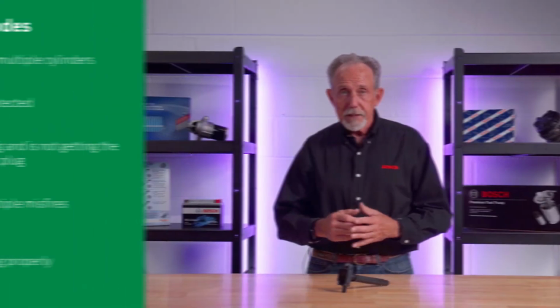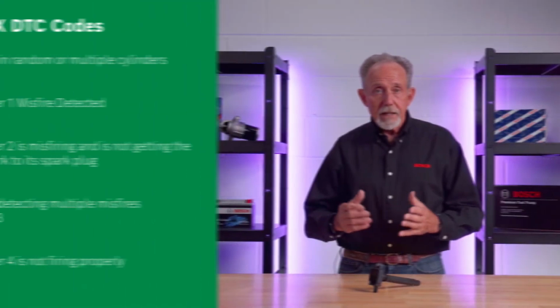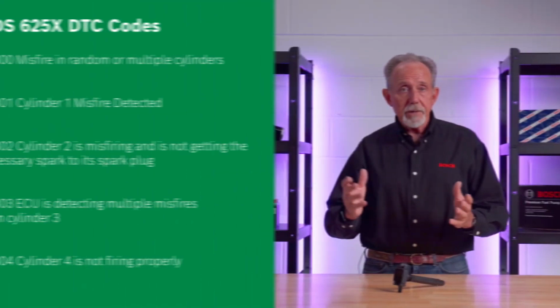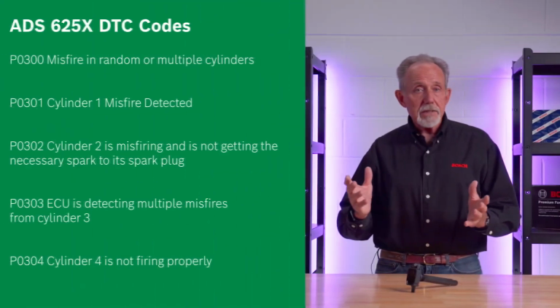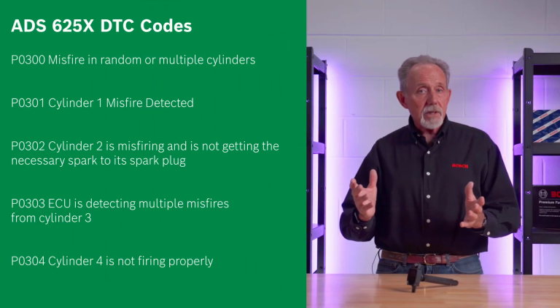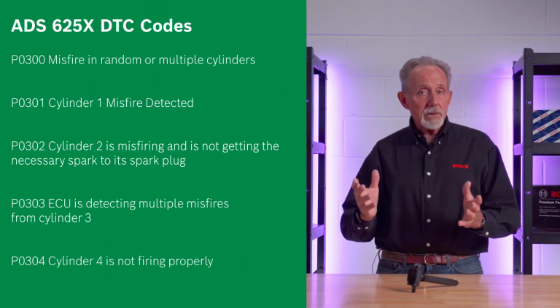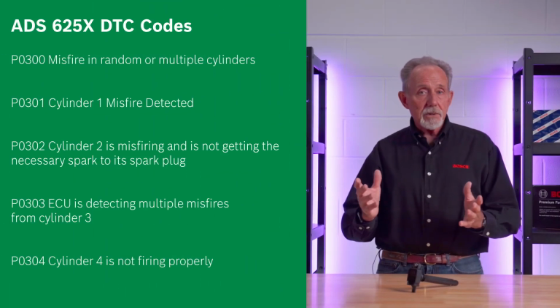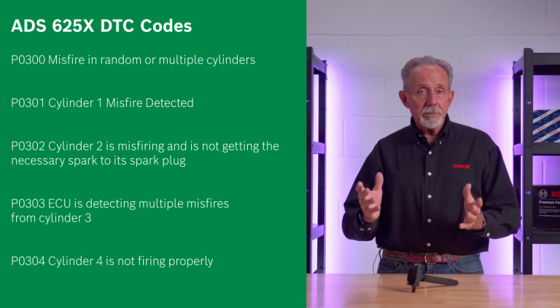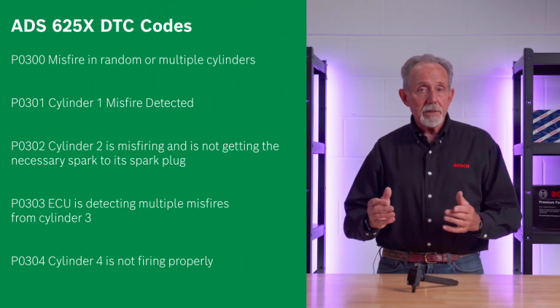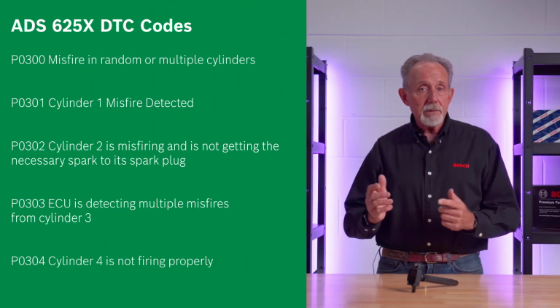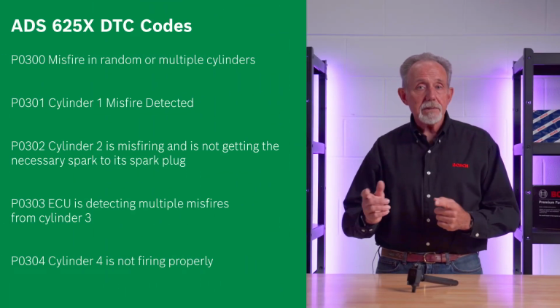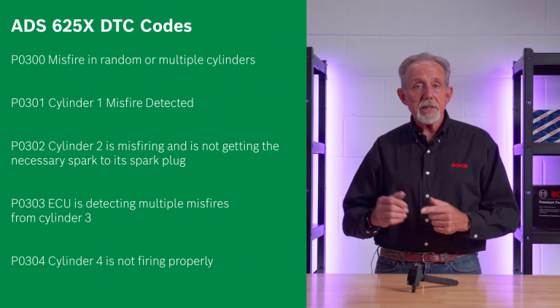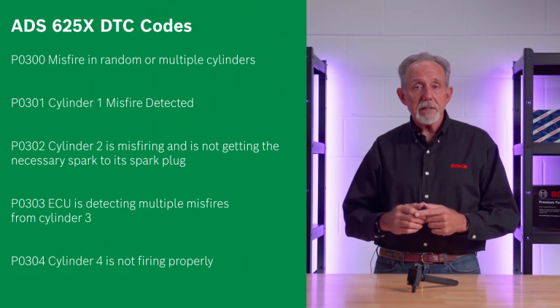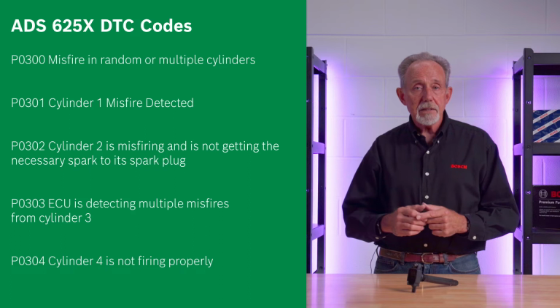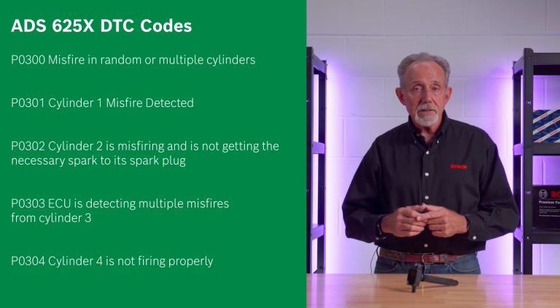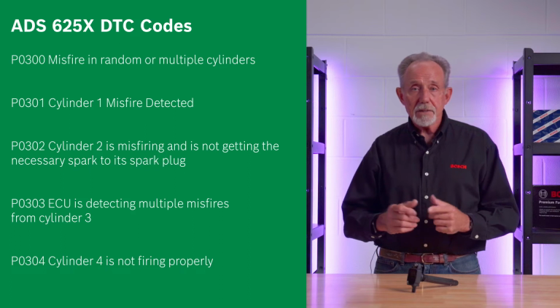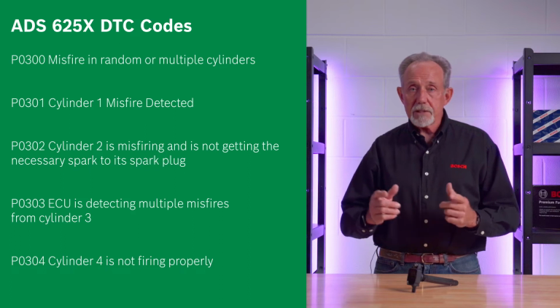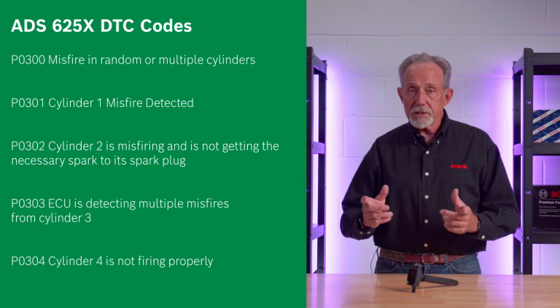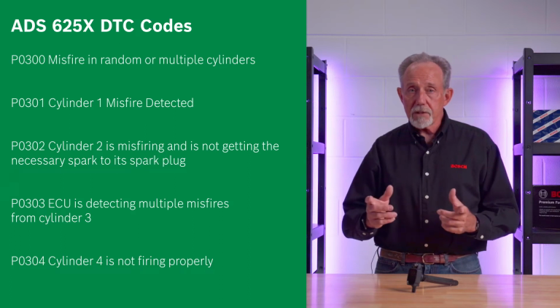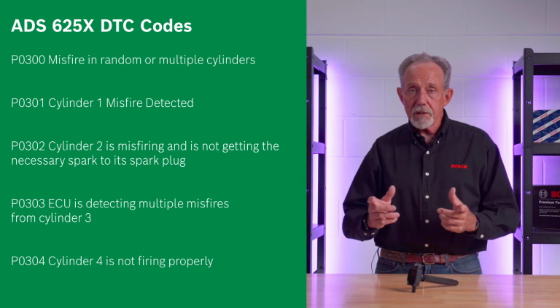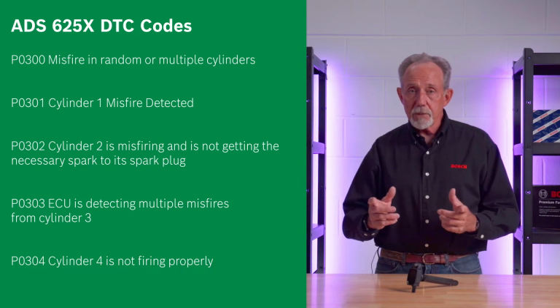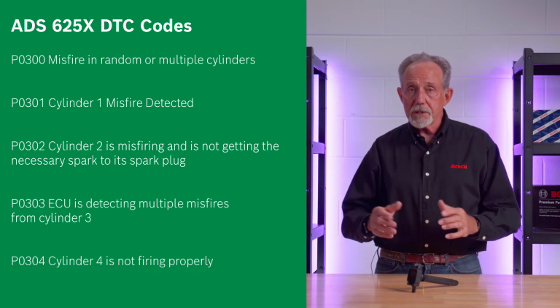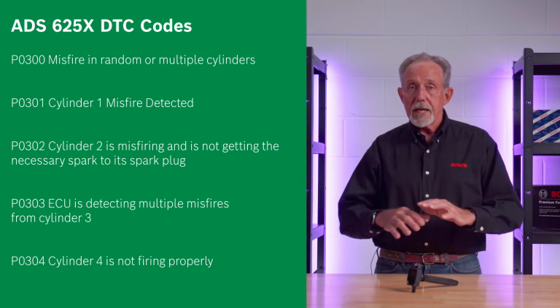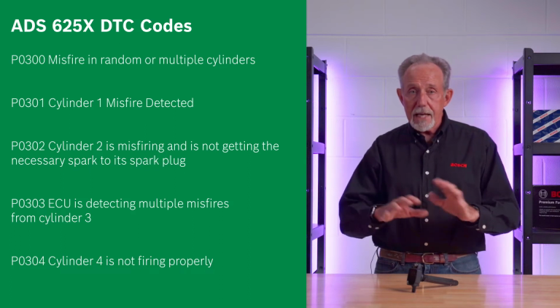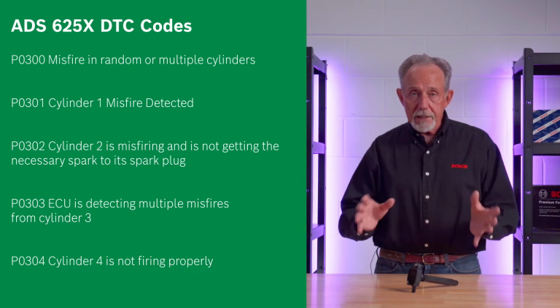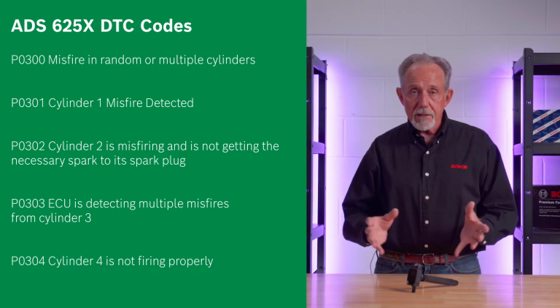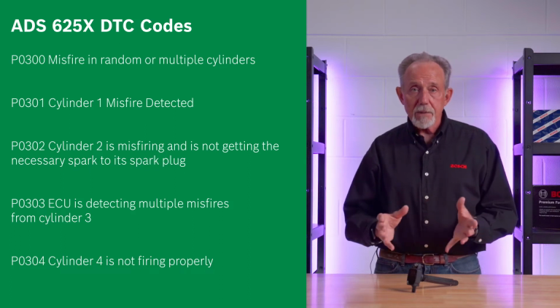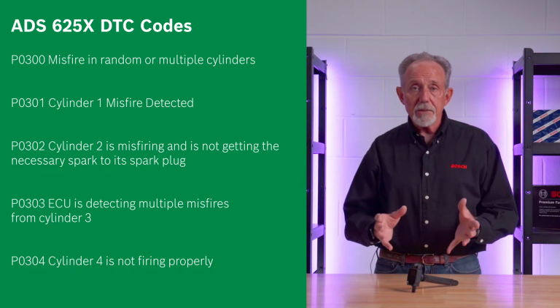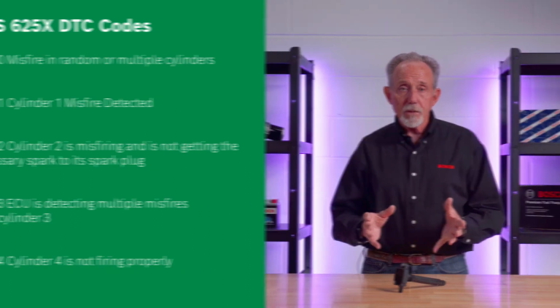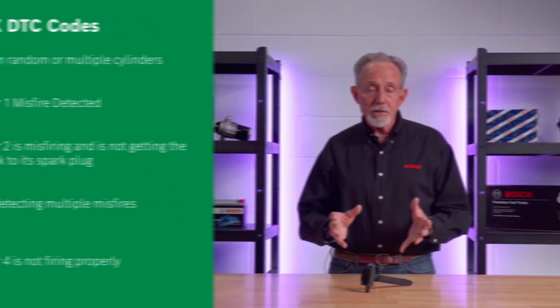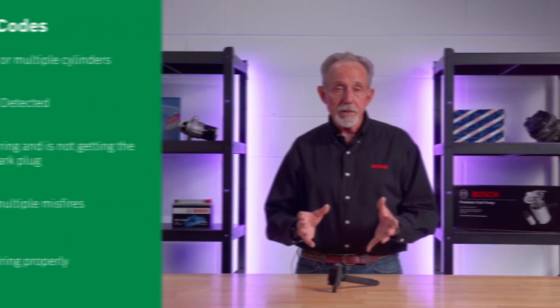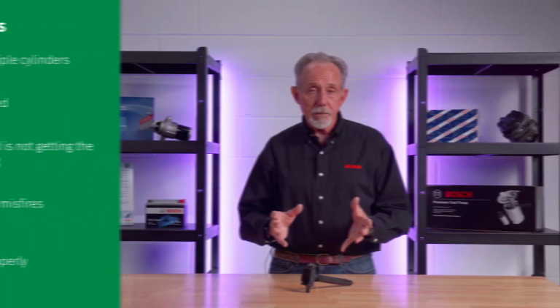If any of these codes show up, you need to check the condition of the ignition coil boots and the area around the coils for debris.